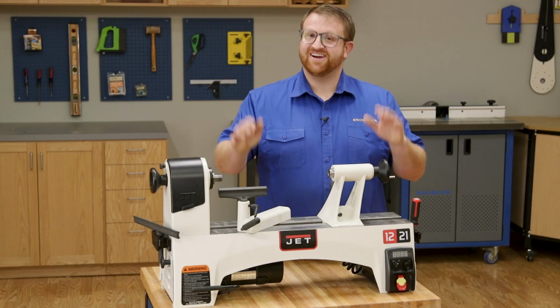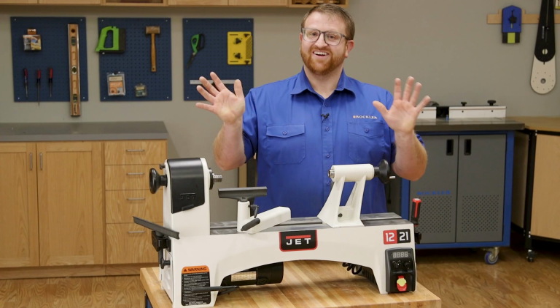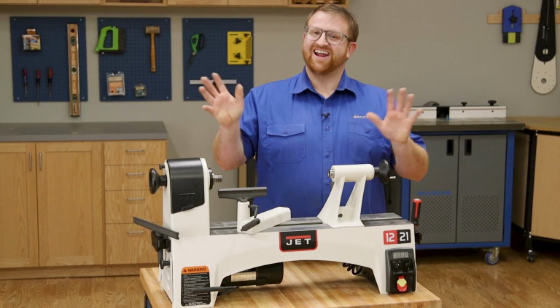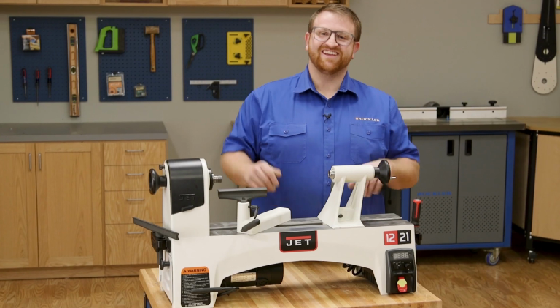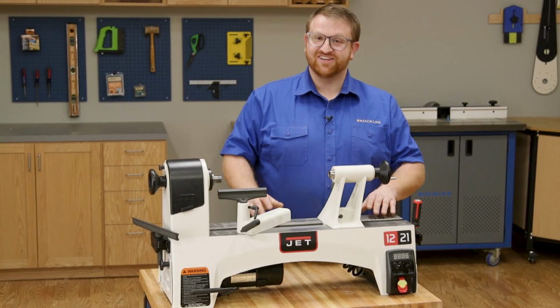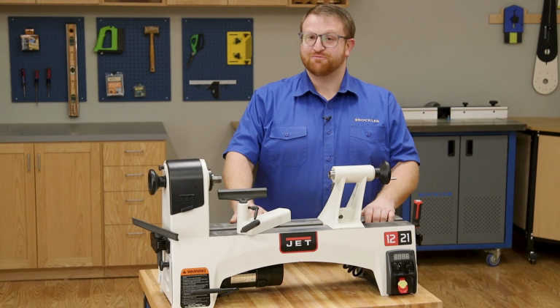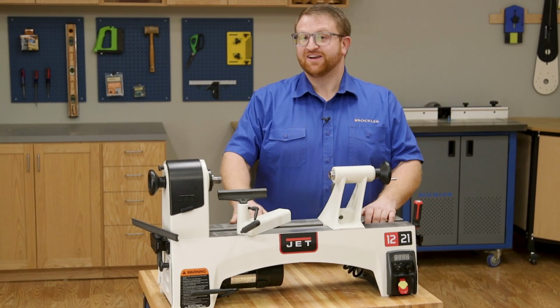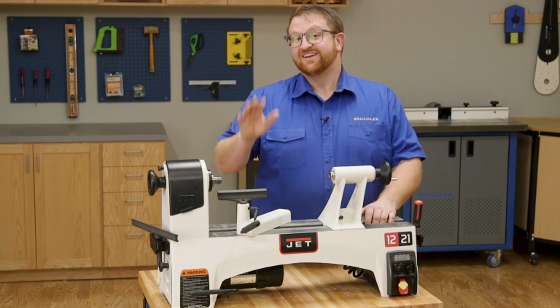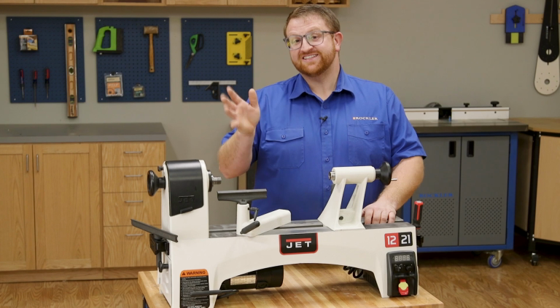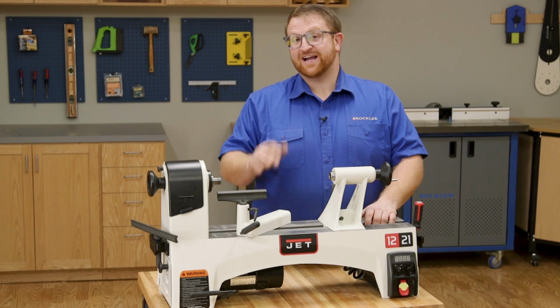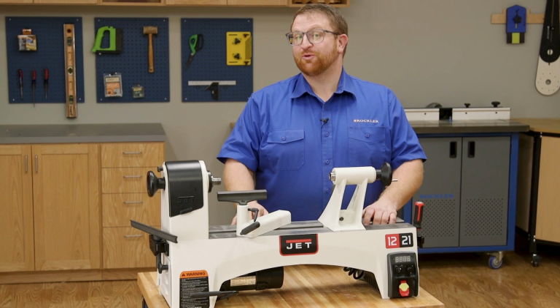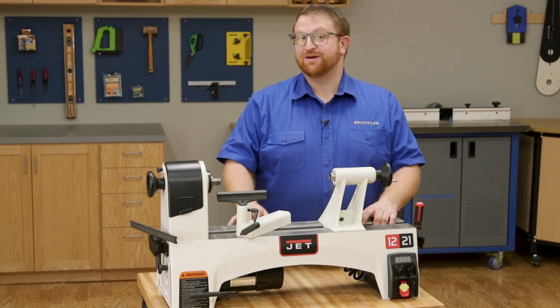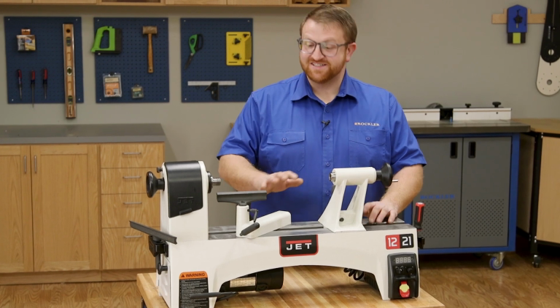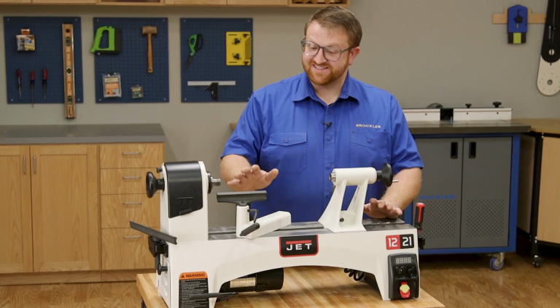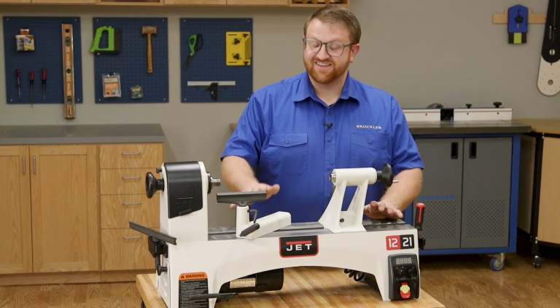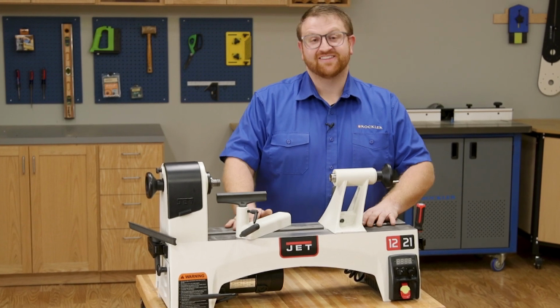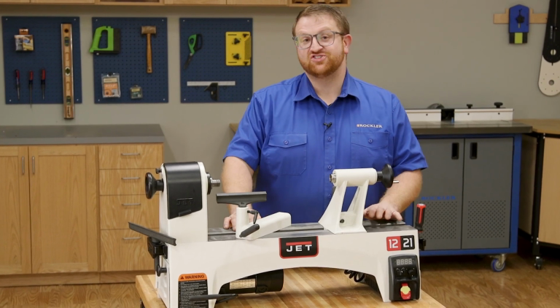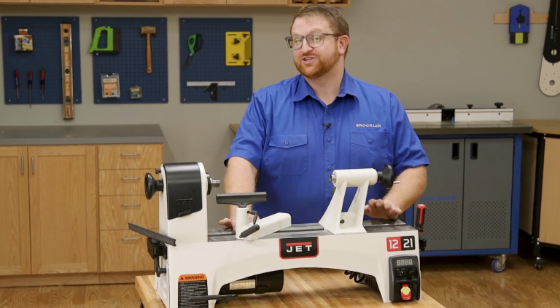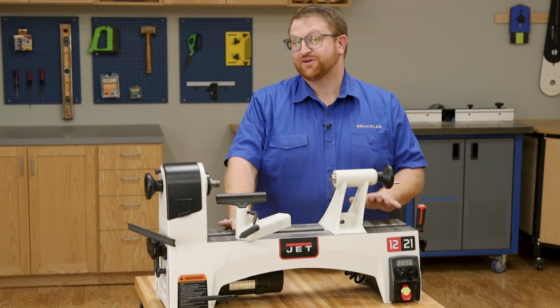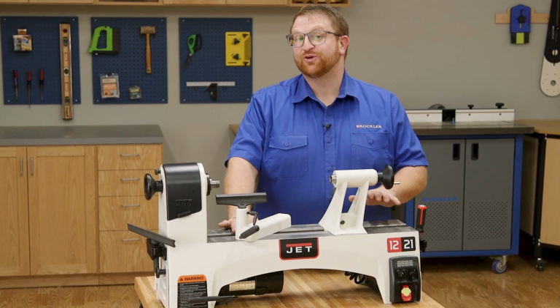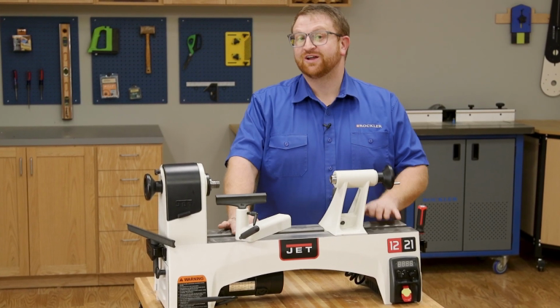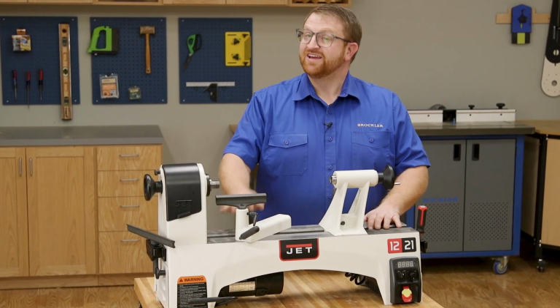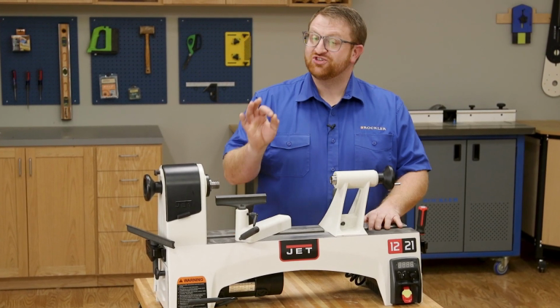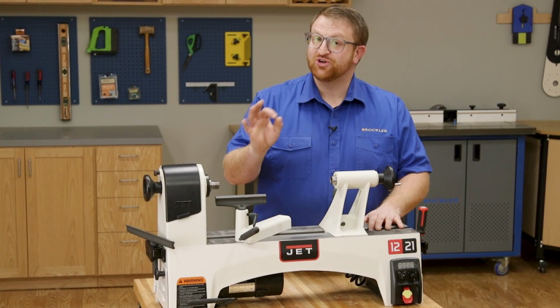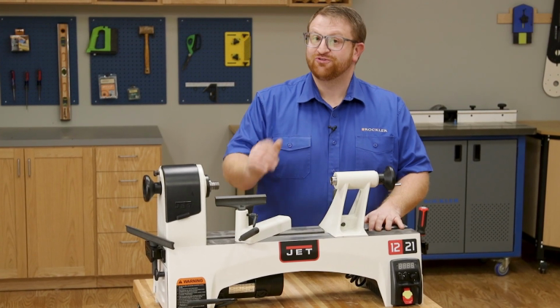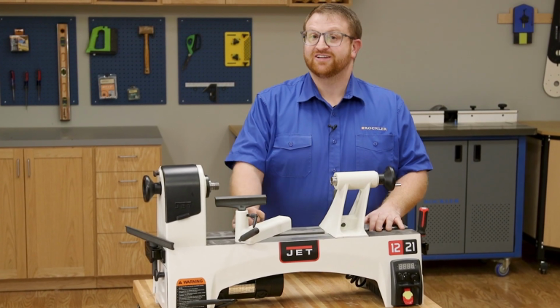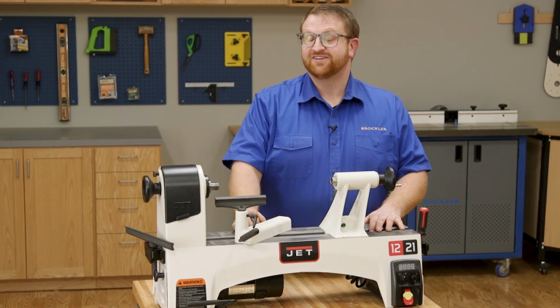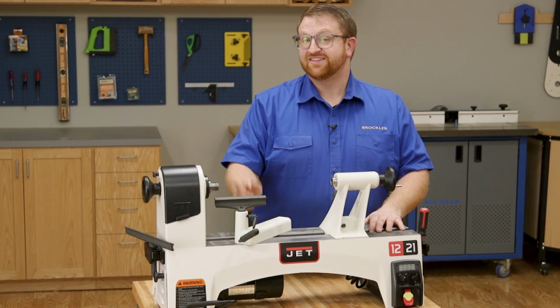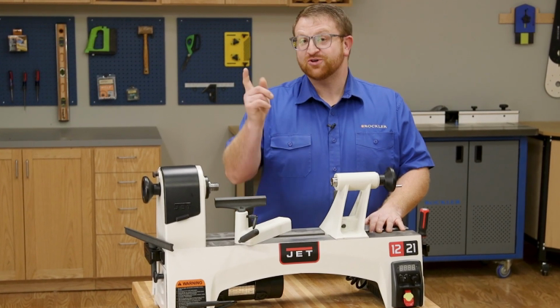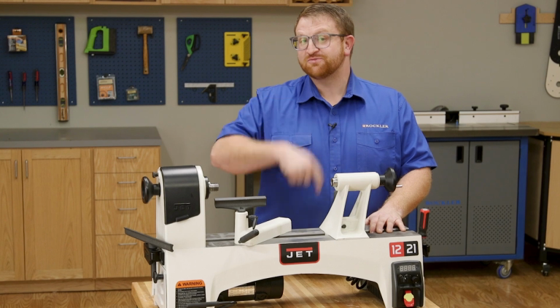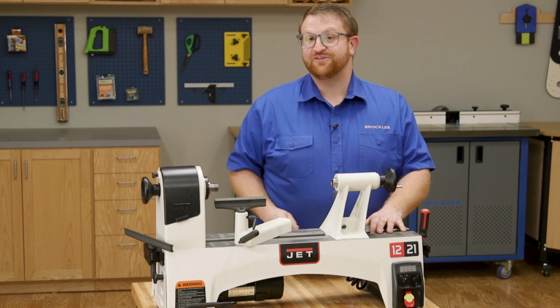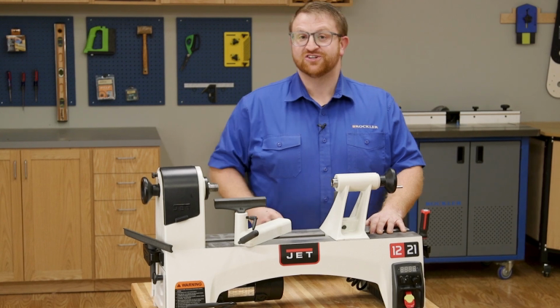All right, I think you get the point. Let's talk about why a mid-sized lathe like this JET 1221 is so effective. Let's go over some of the features.